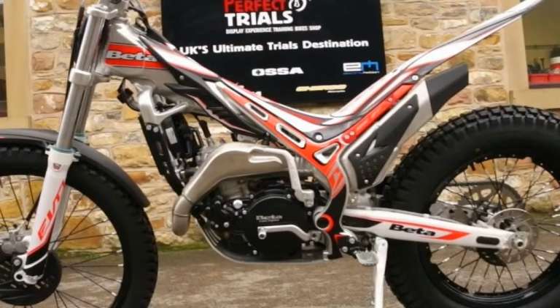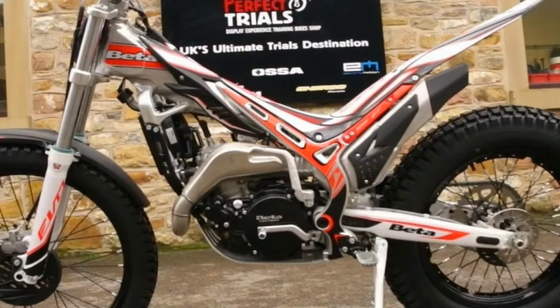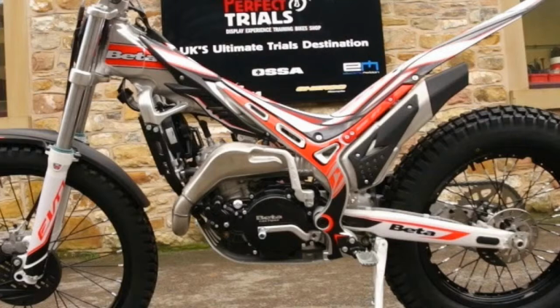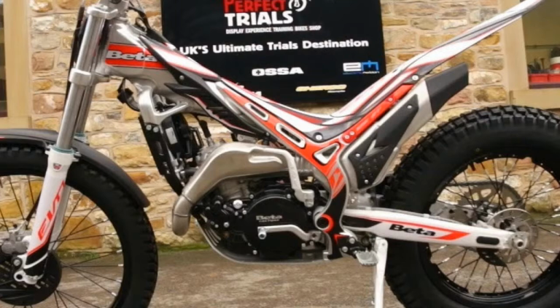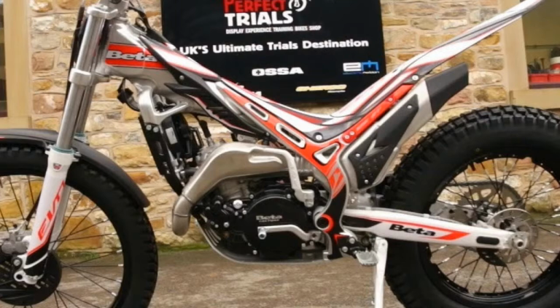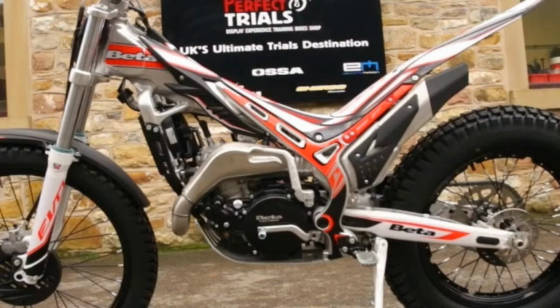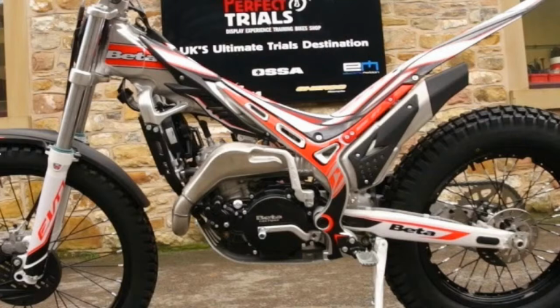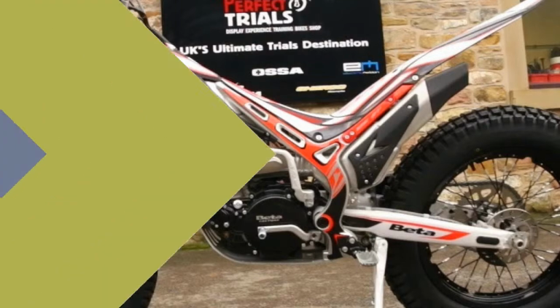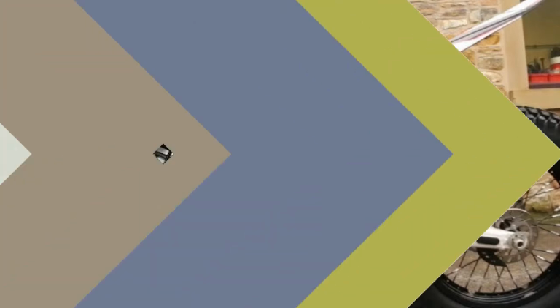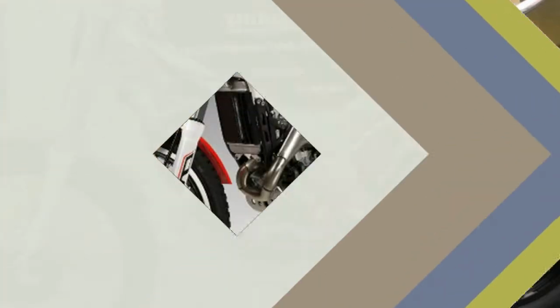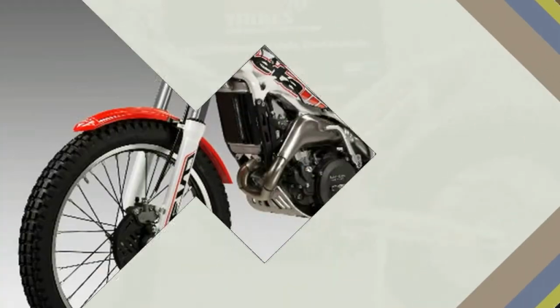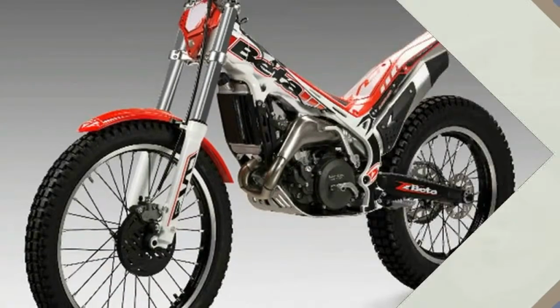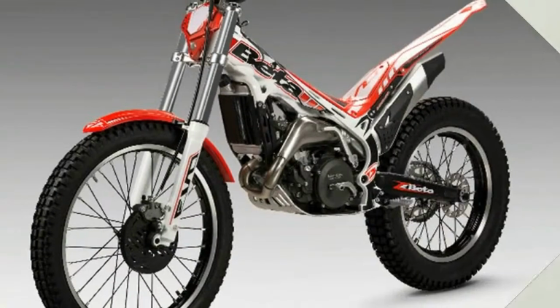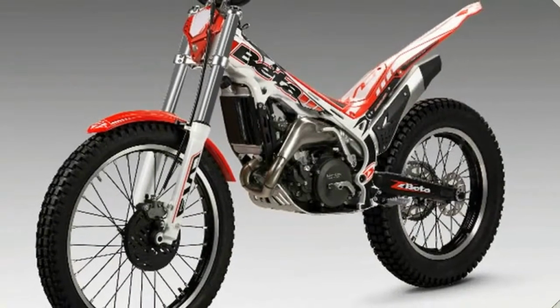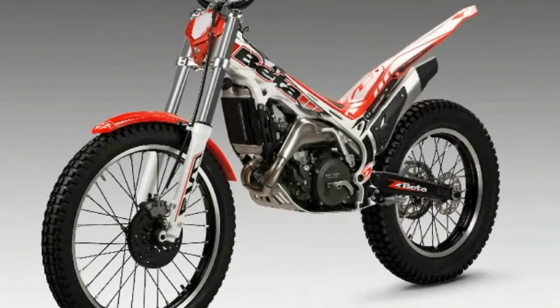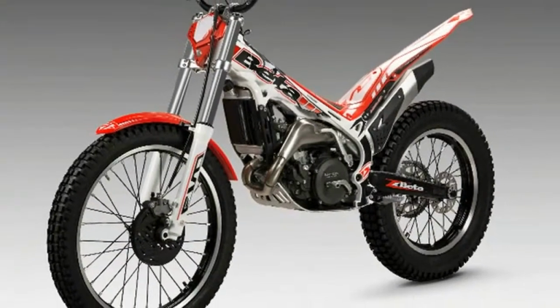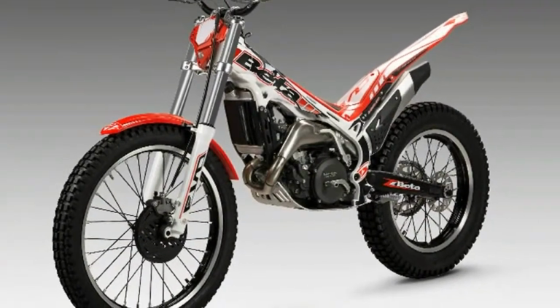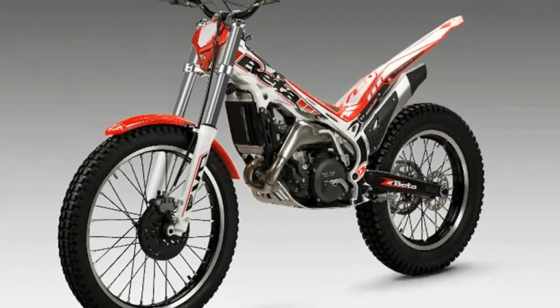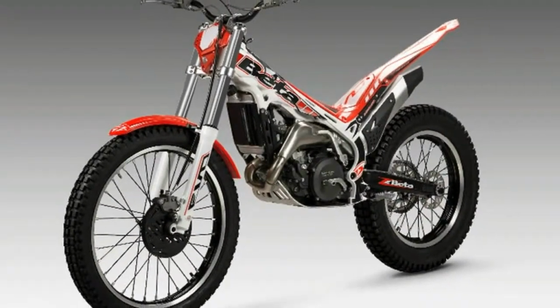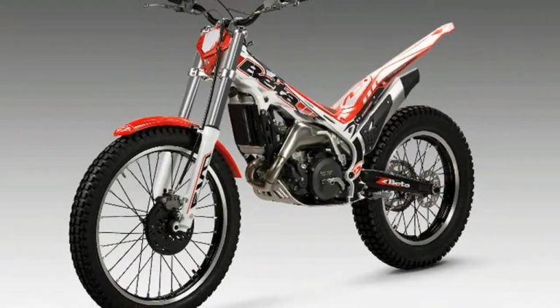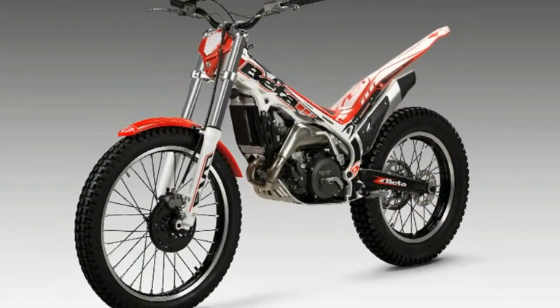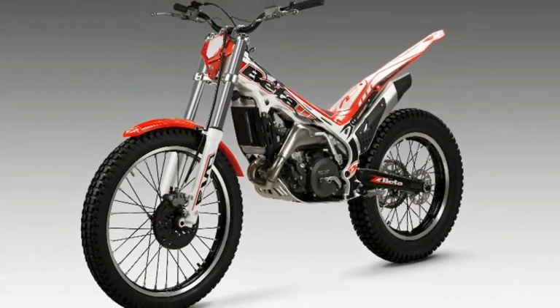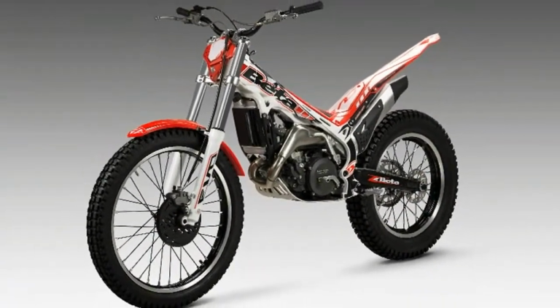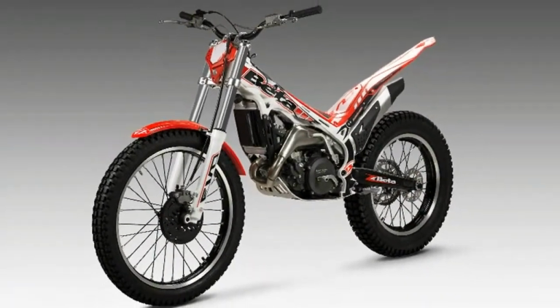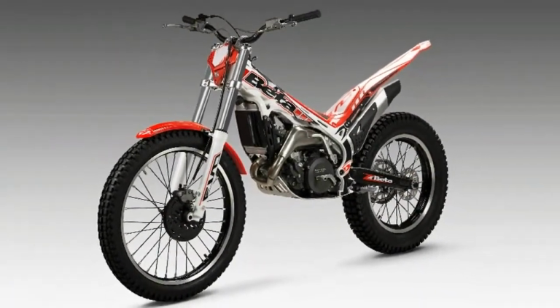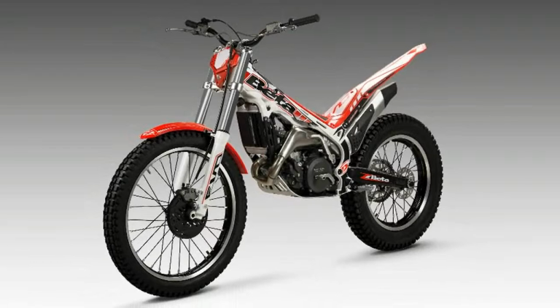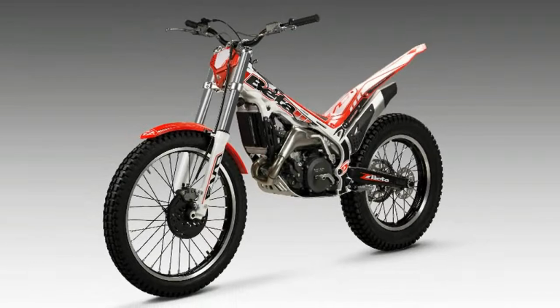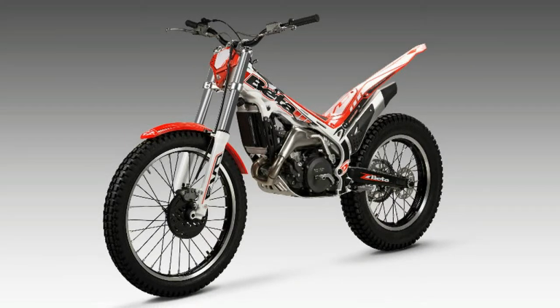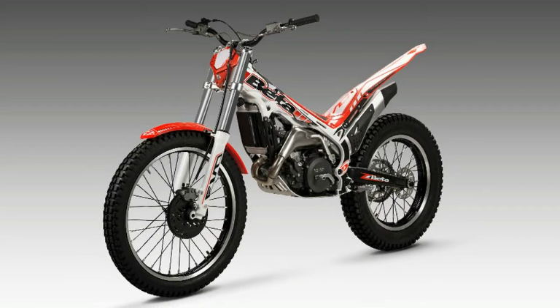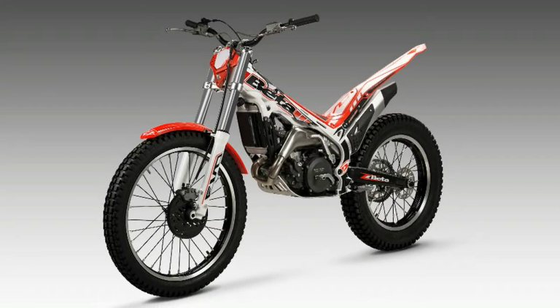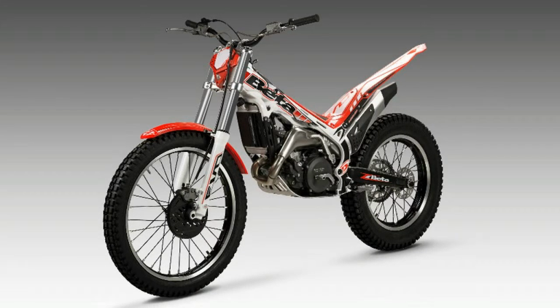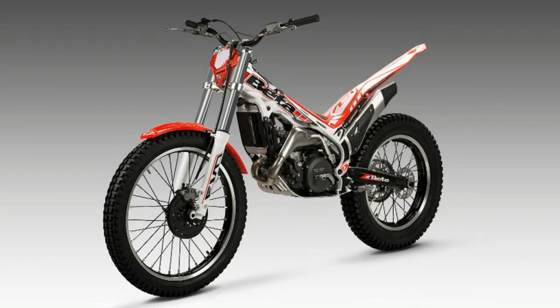Four: to increase durability, the 2018 Beta Evos get new hubs. Beta must have felt that the mounts for the discs and sprocket needed strengthening, so they have been beefed up for 2018.